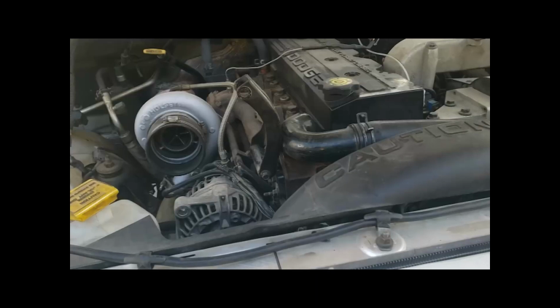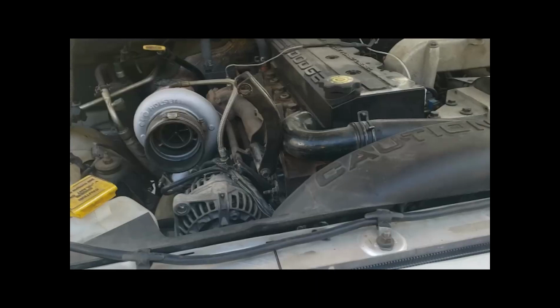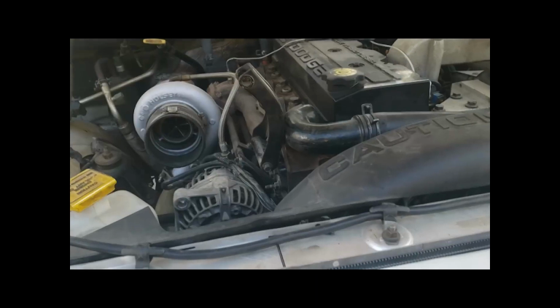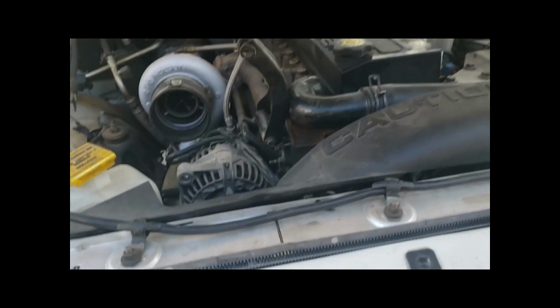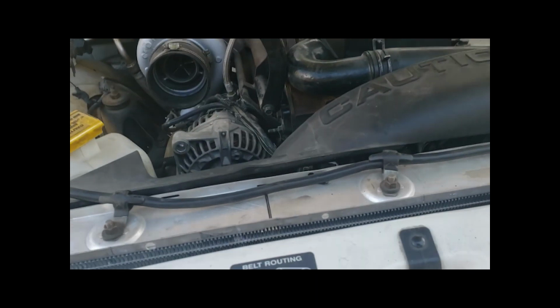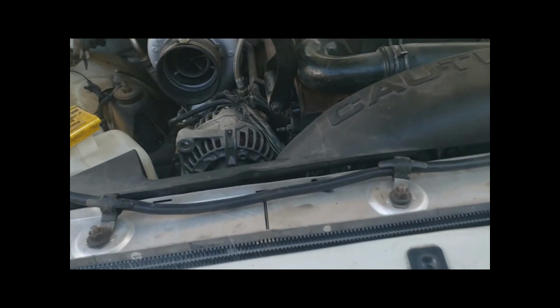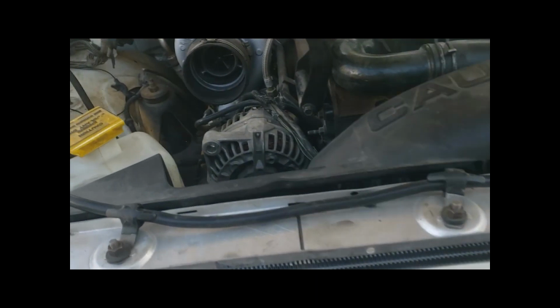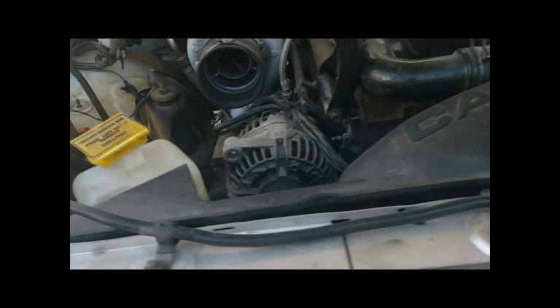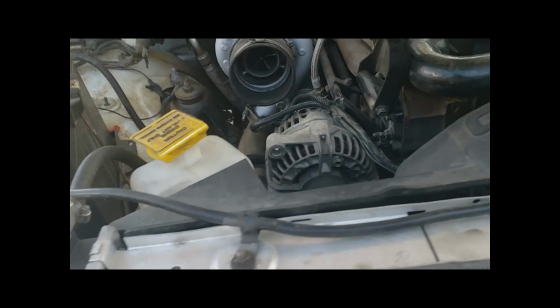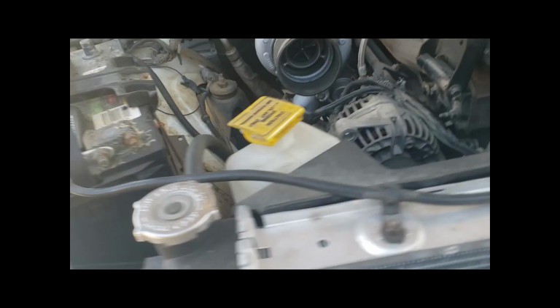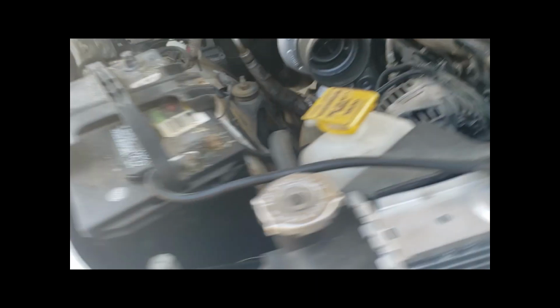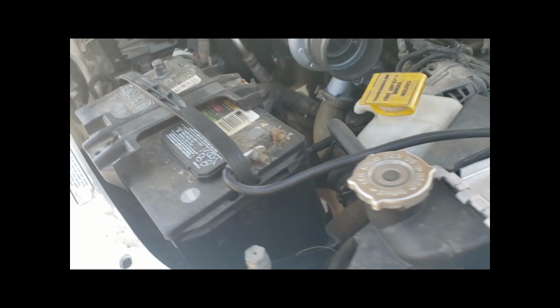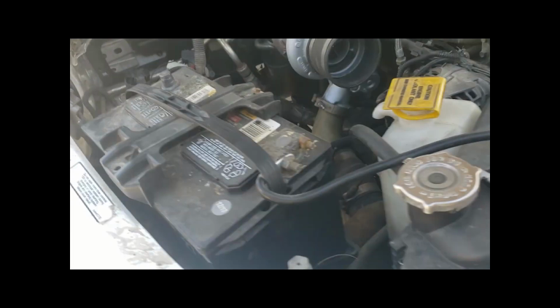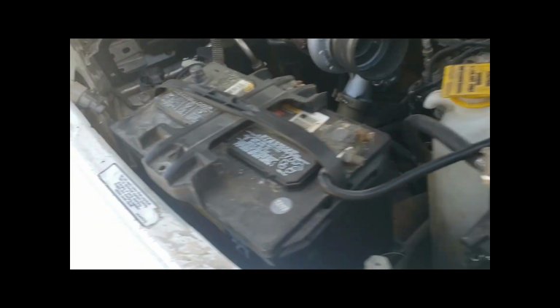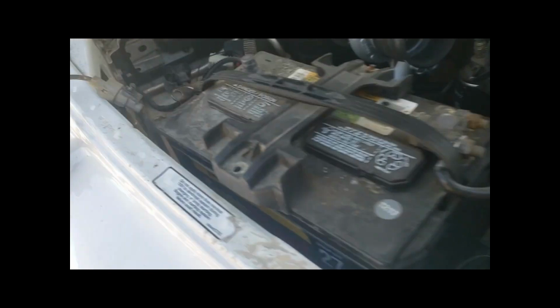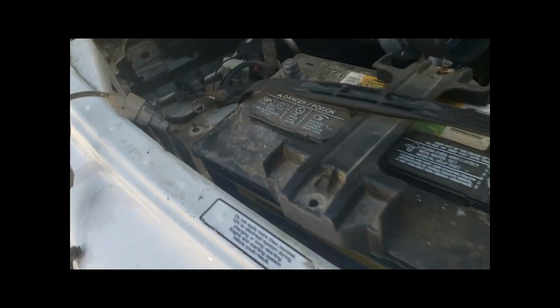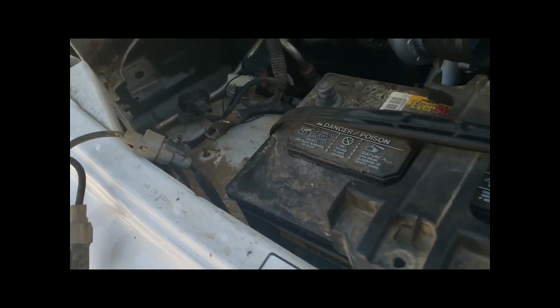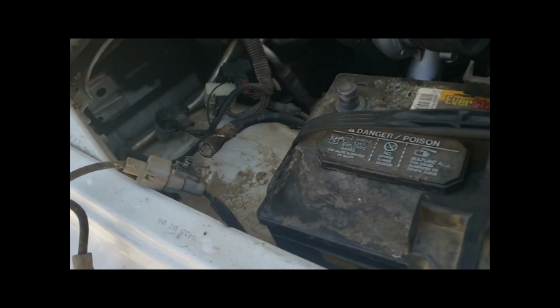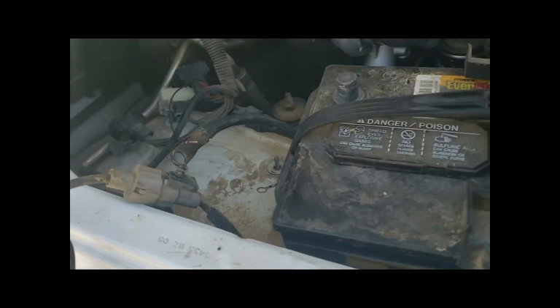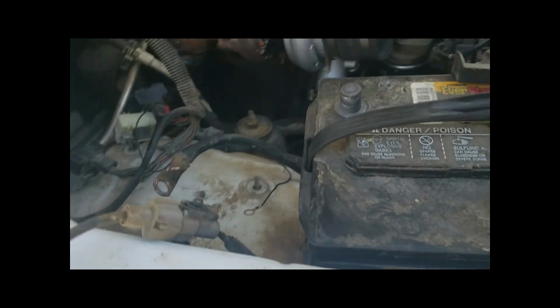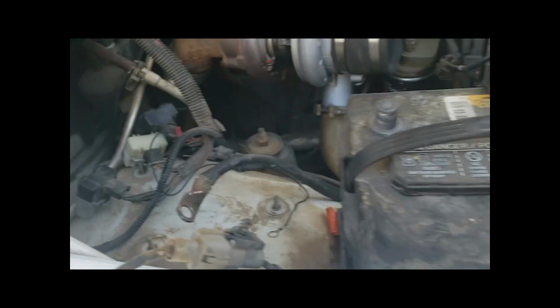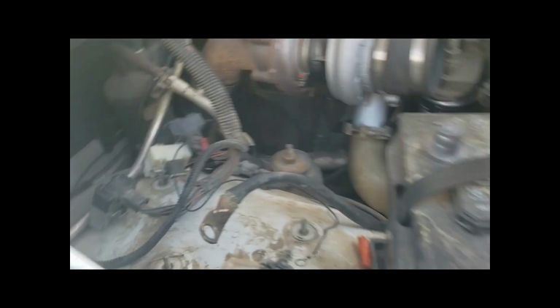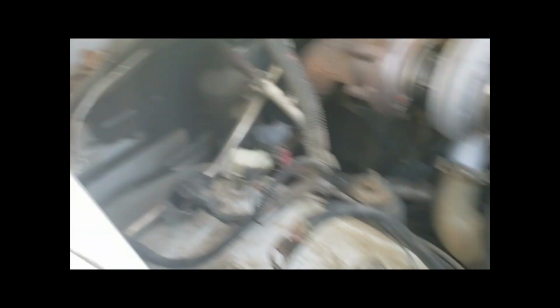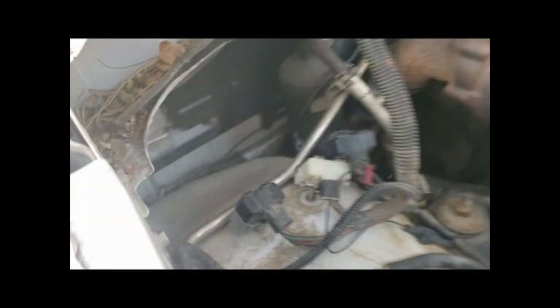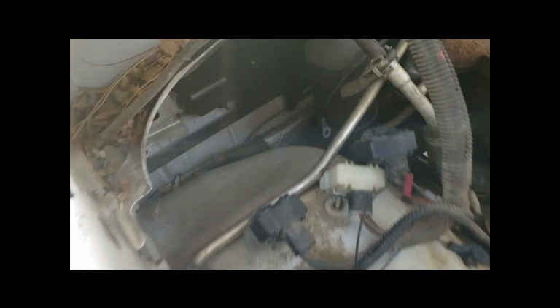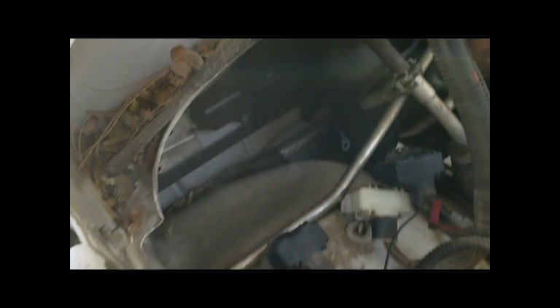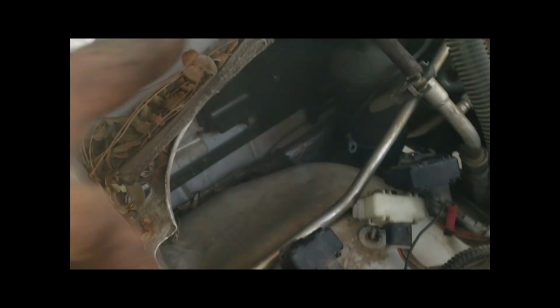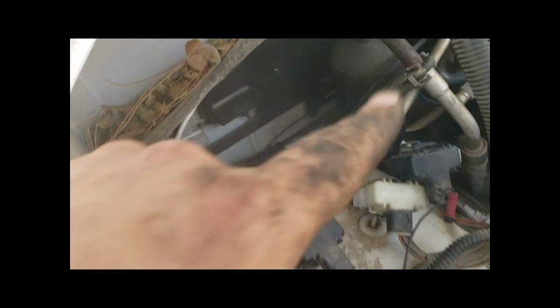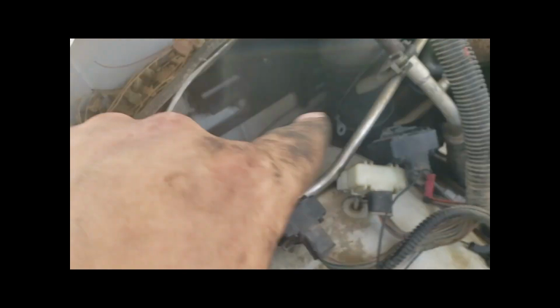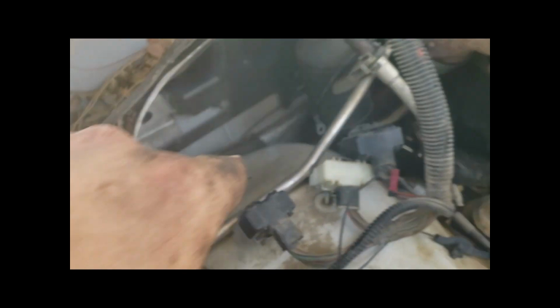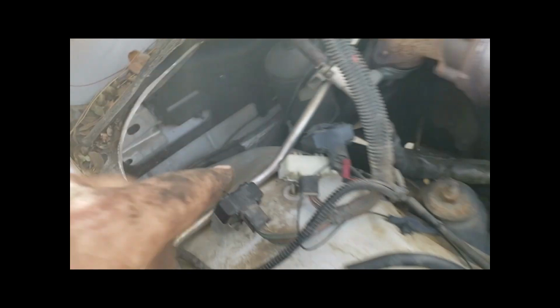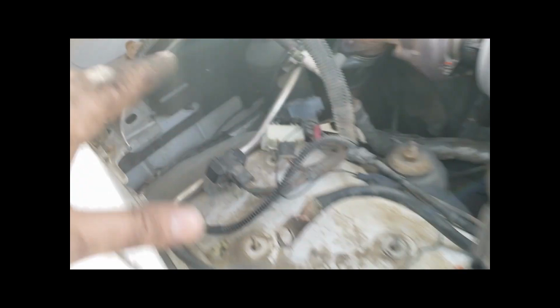So second gen Cummins, this is how you do the WT Ground Wire Mod Simplified. Took the PCM.